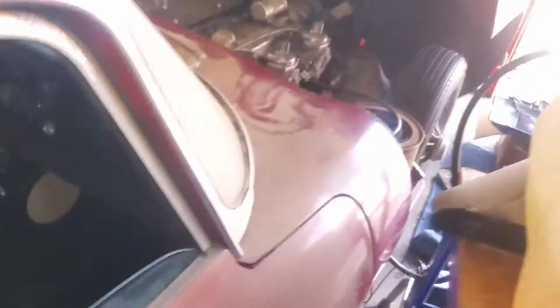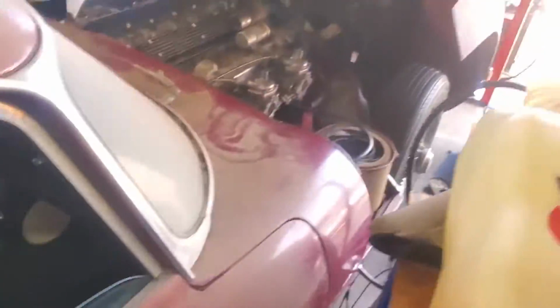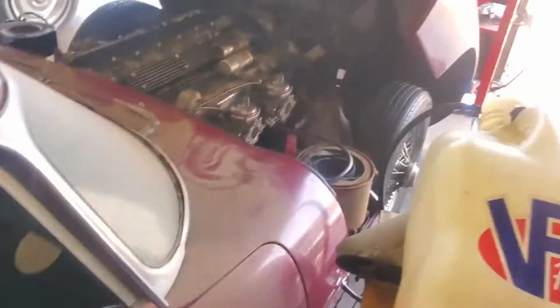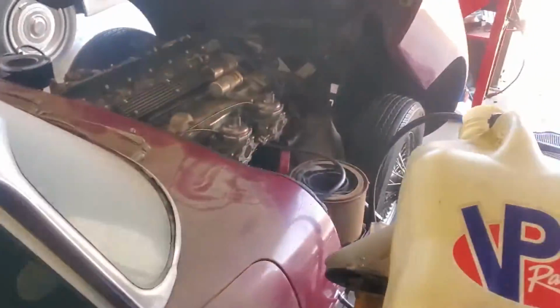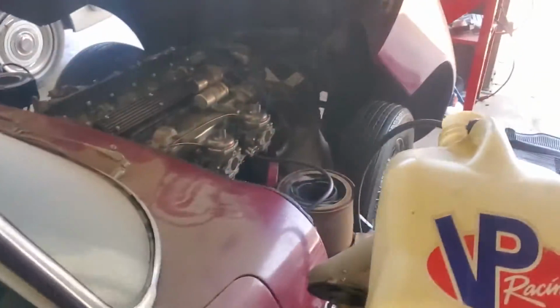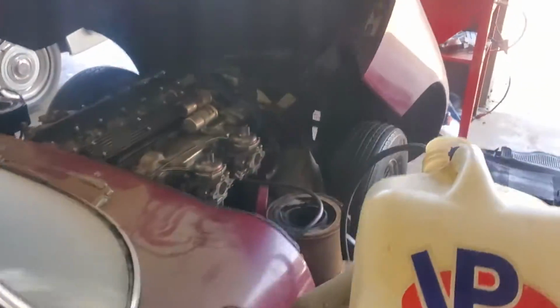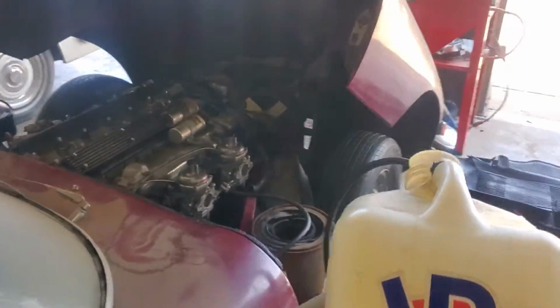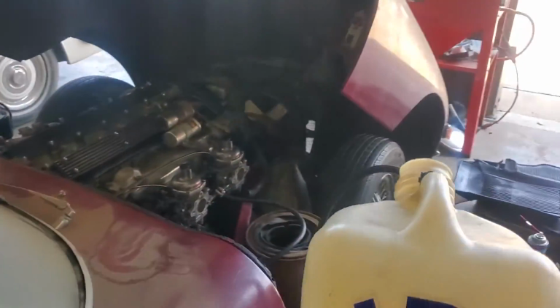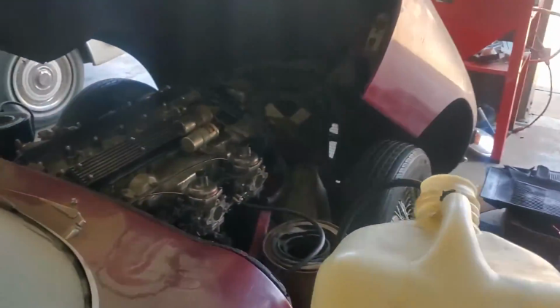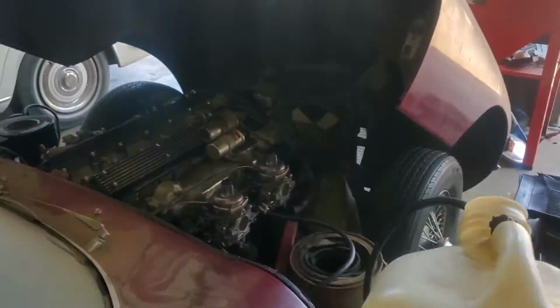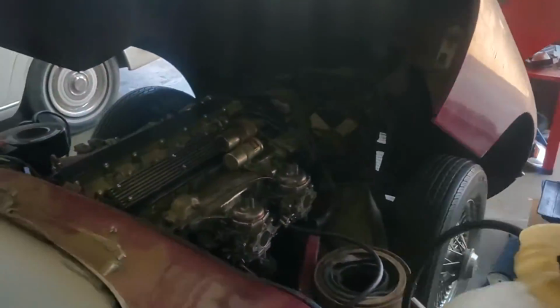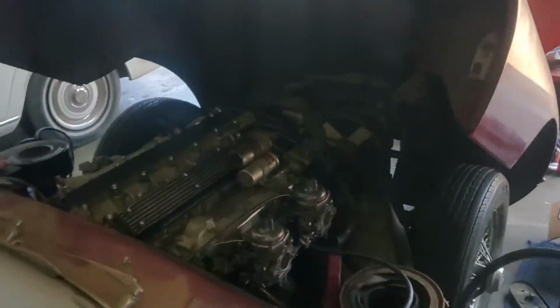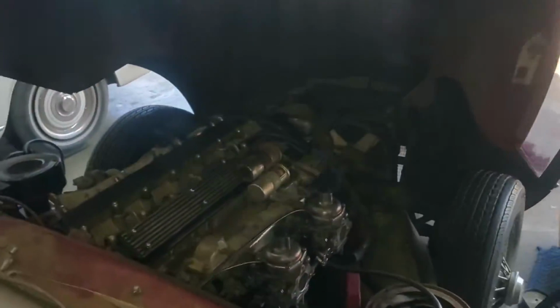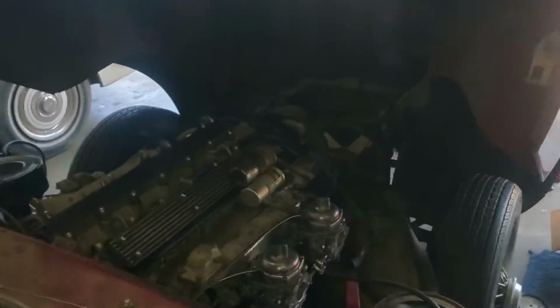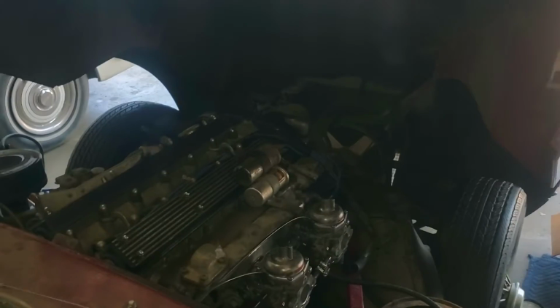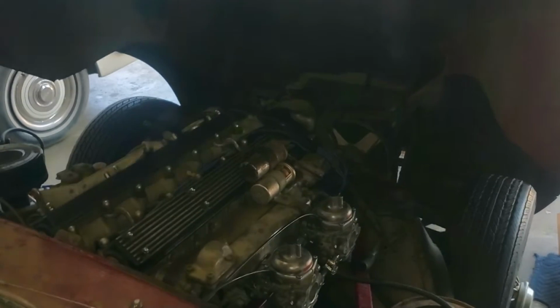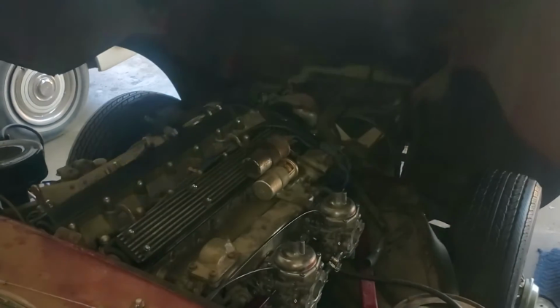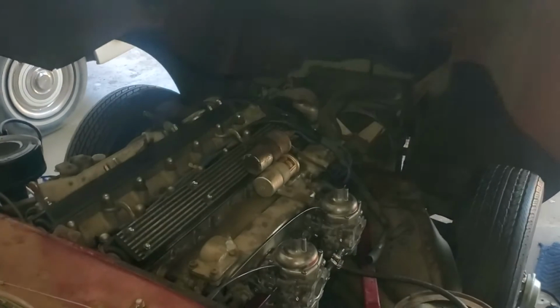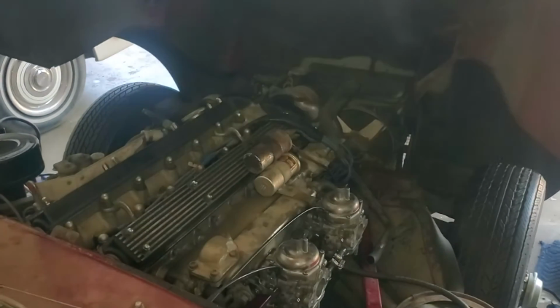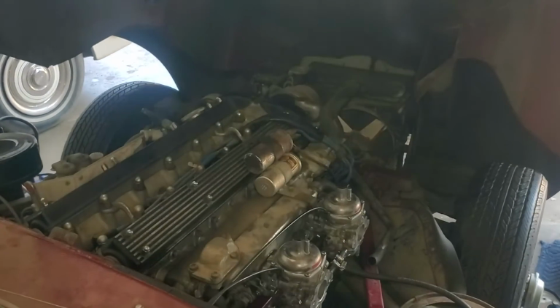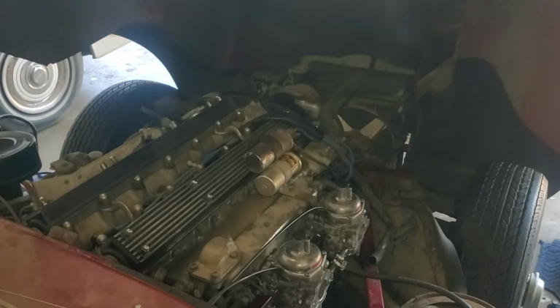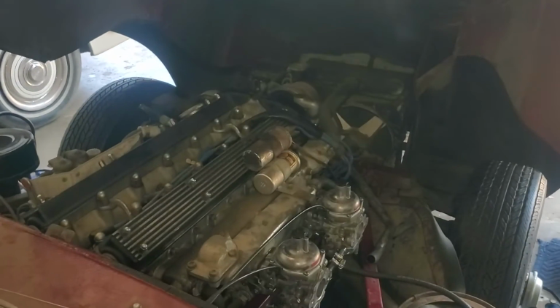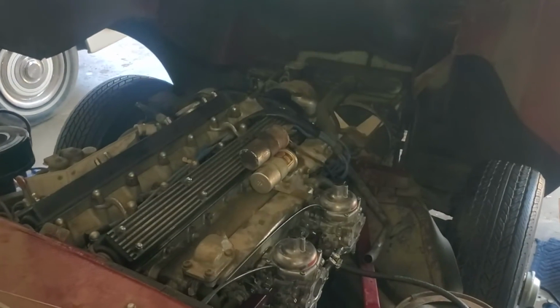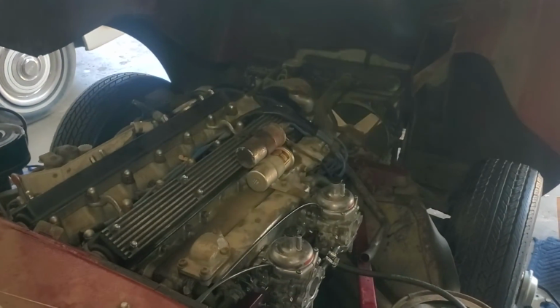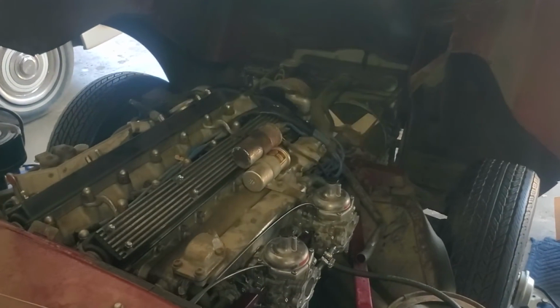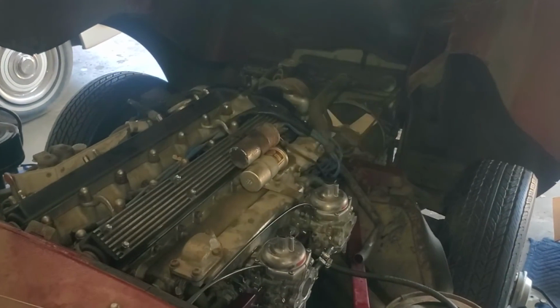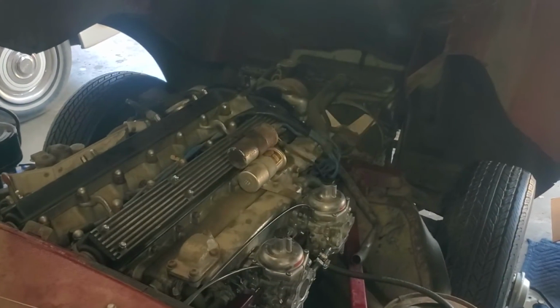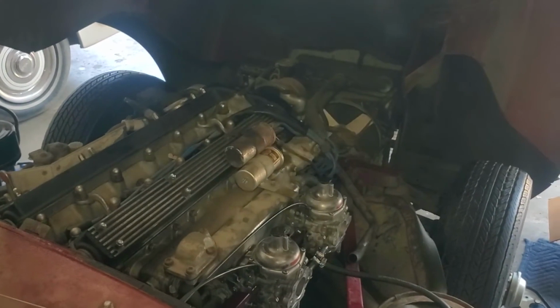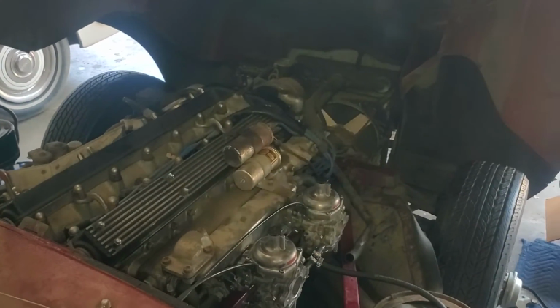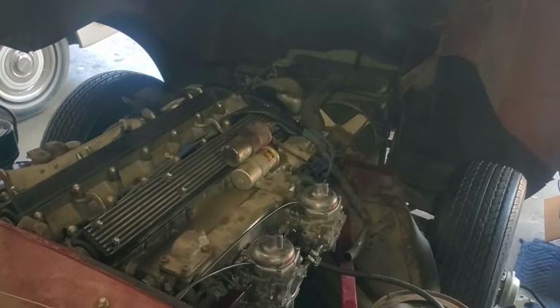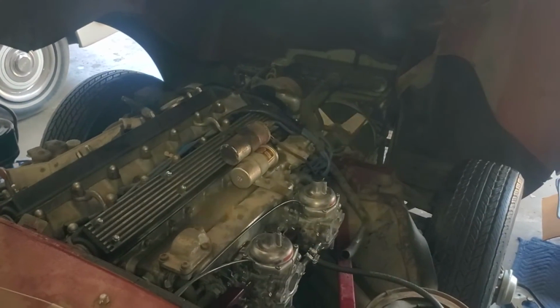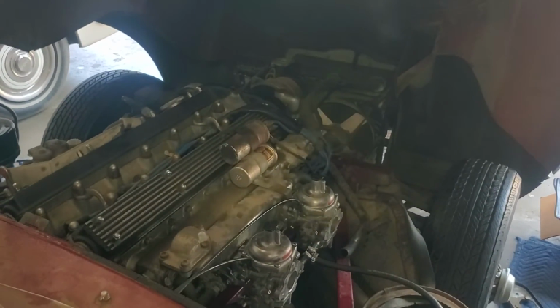There you have it folks, this thing is all original — 14,000 miles. All right, let's go. See you next time.